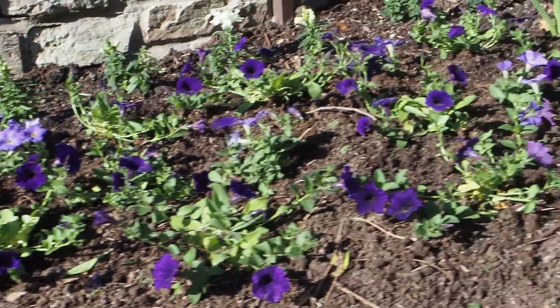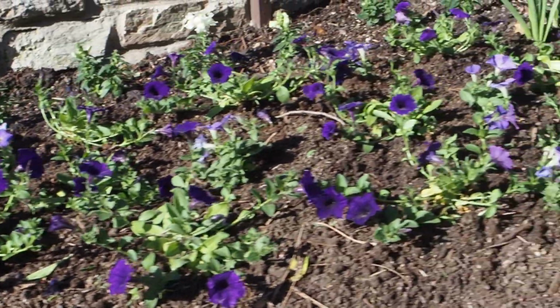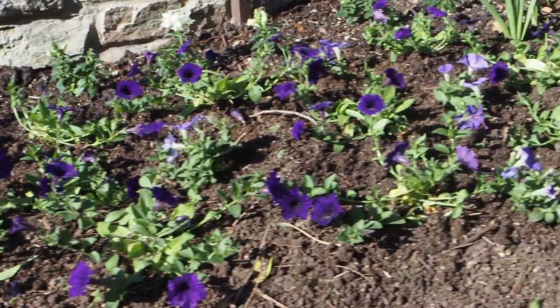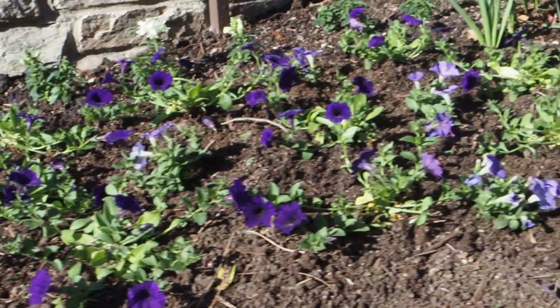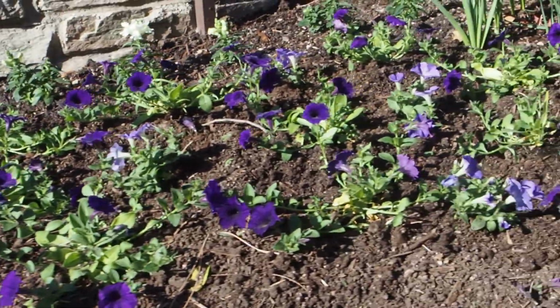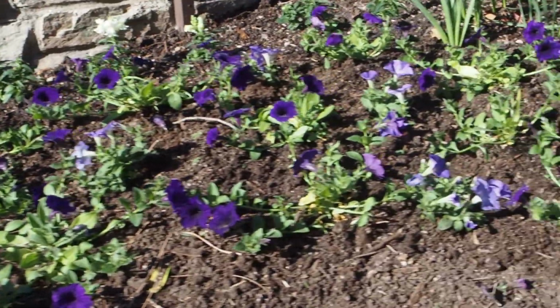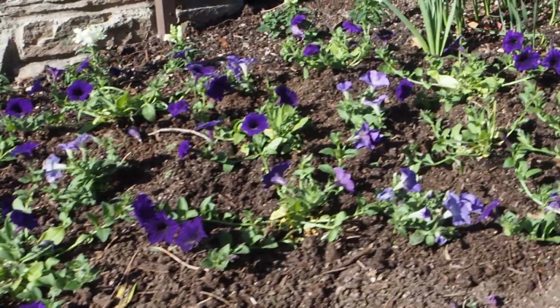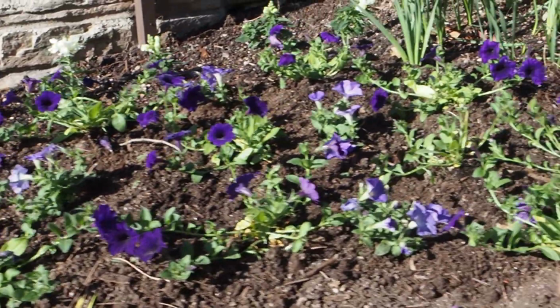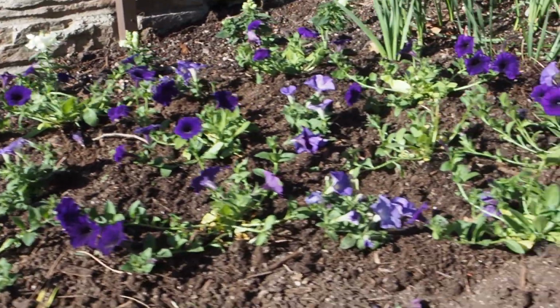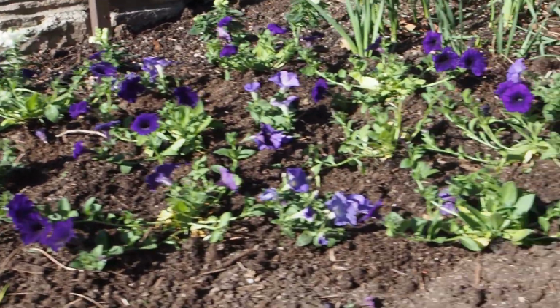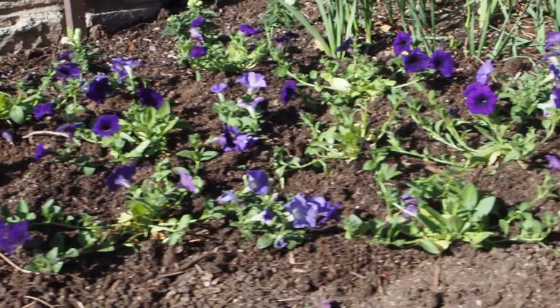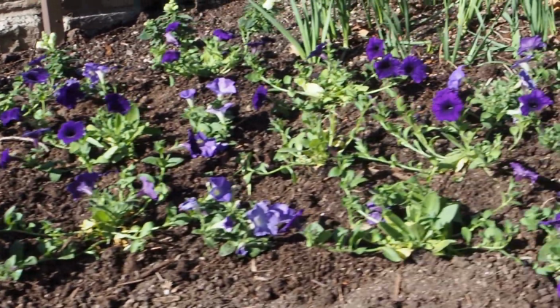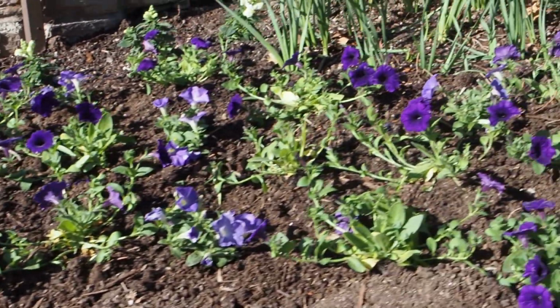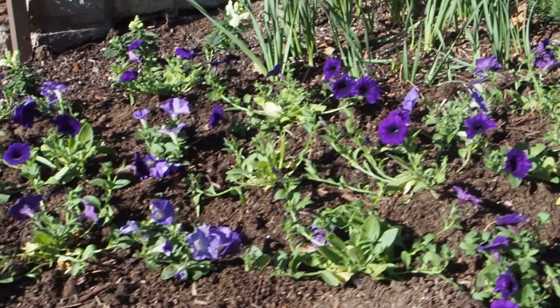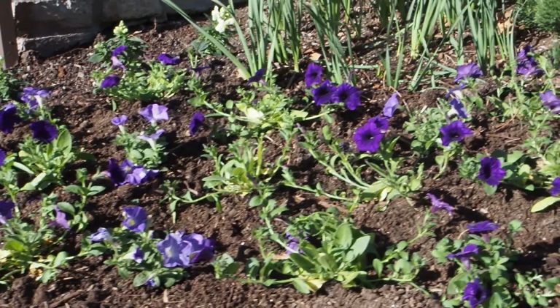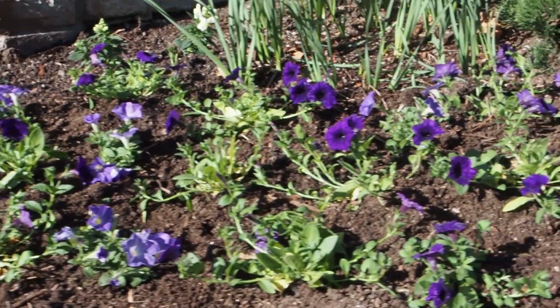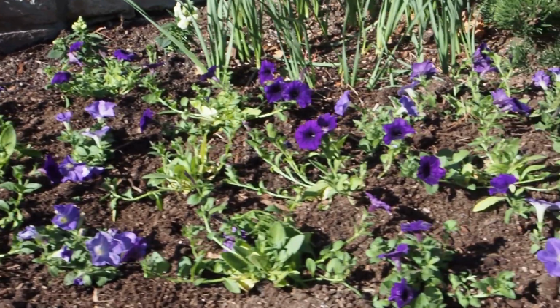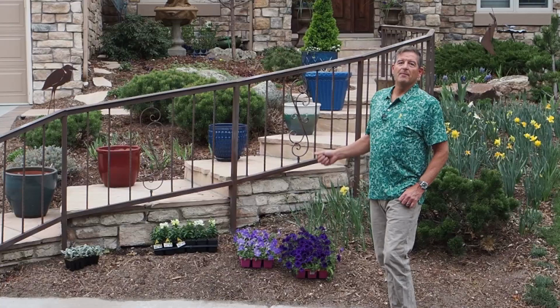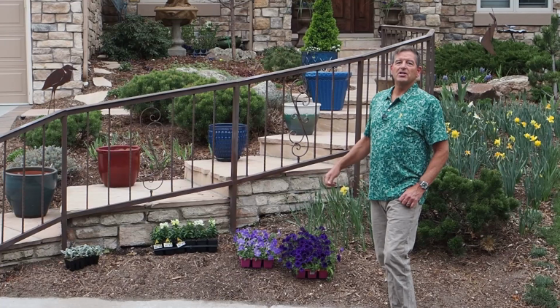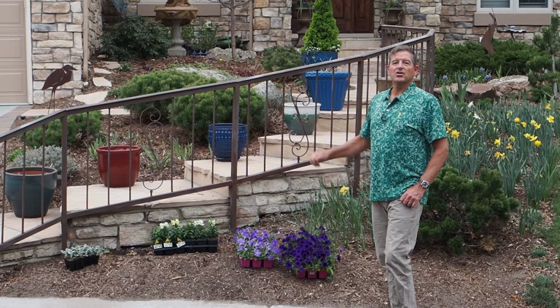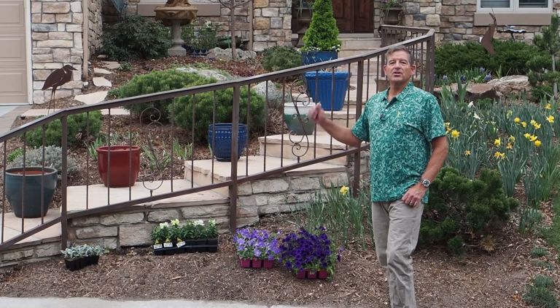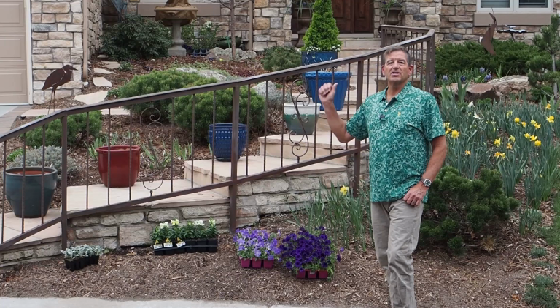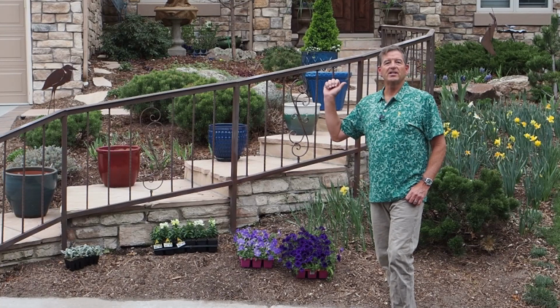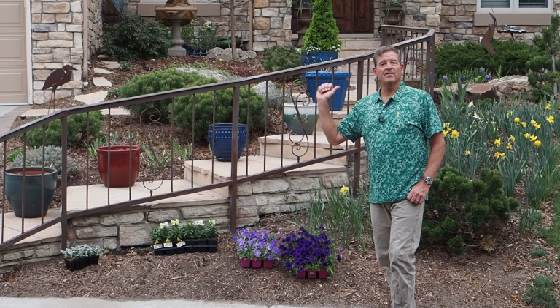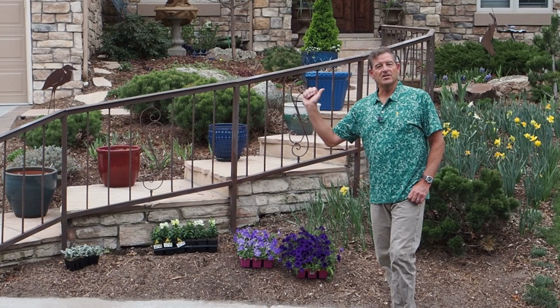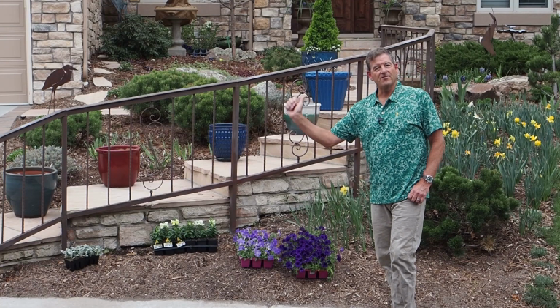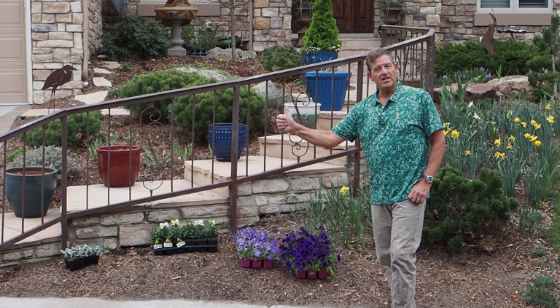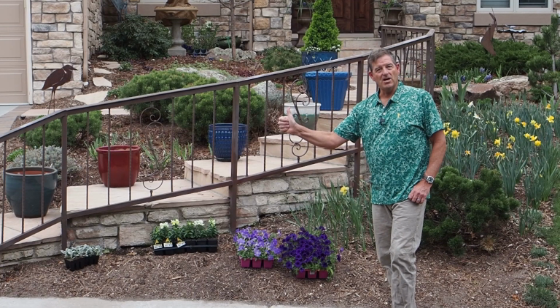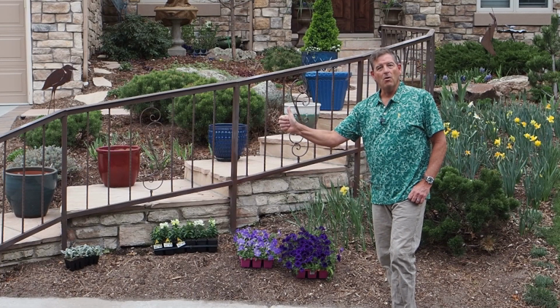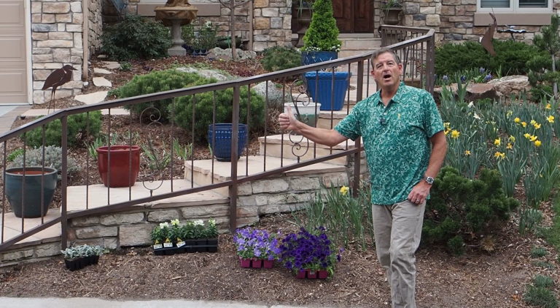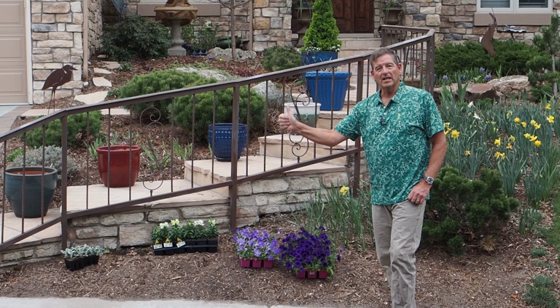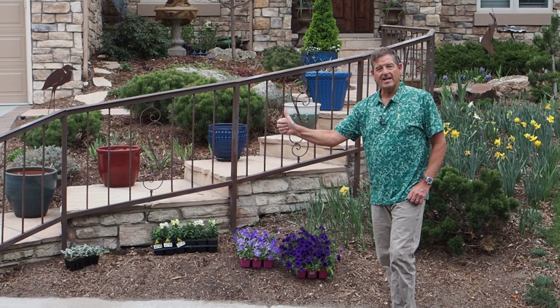If you like the look of this flower bed, be sure to give this video a like.